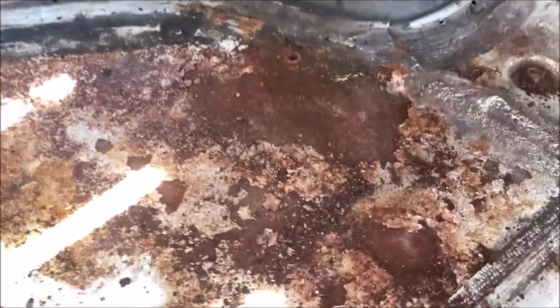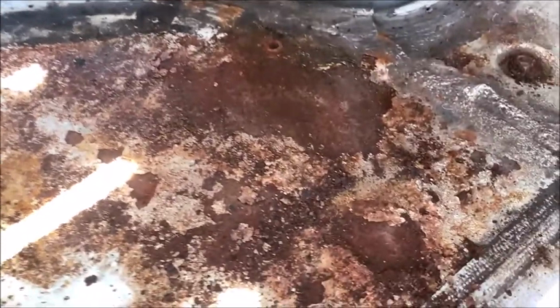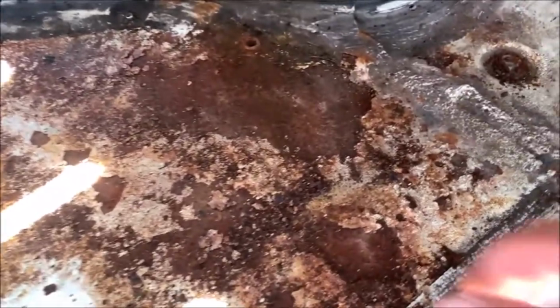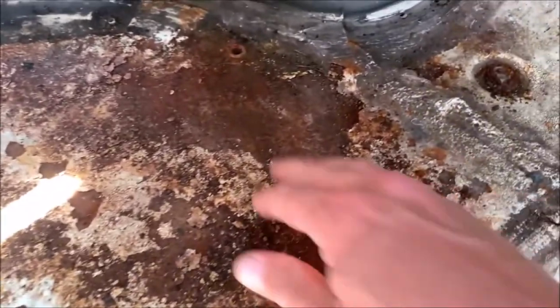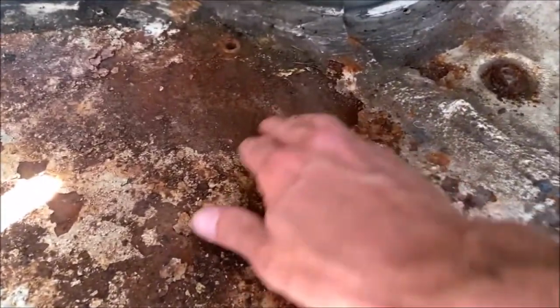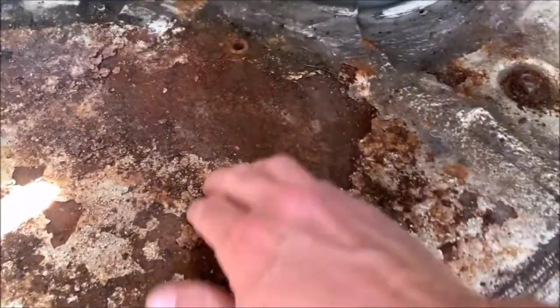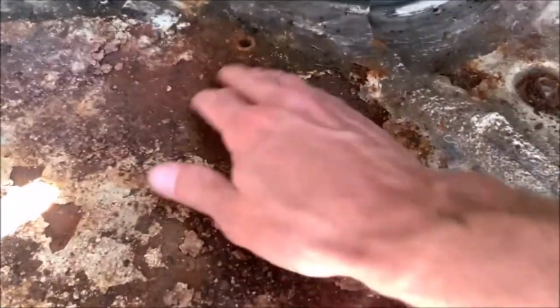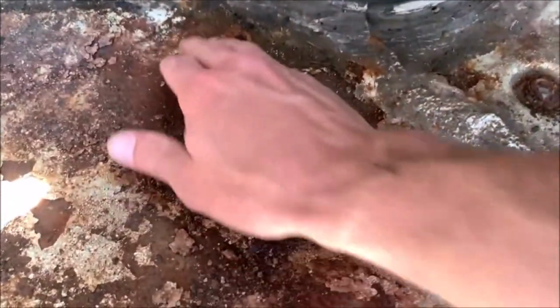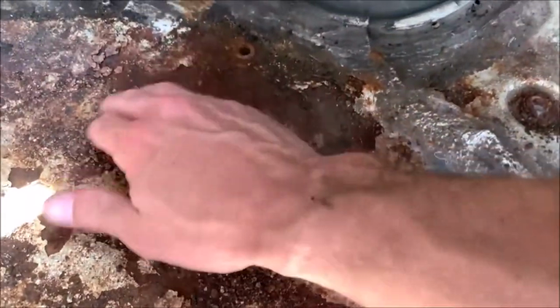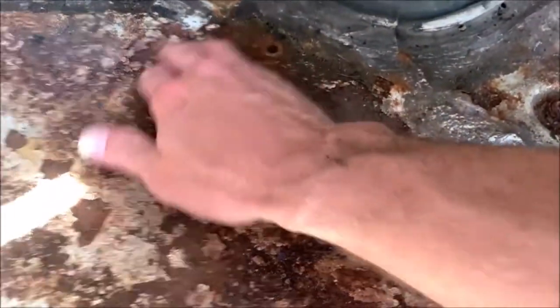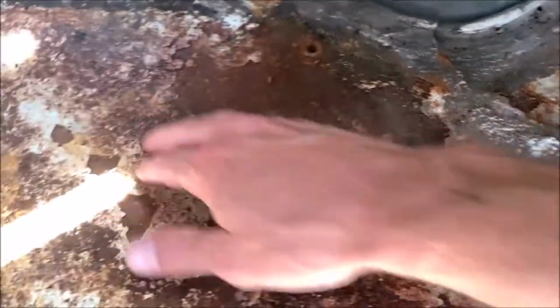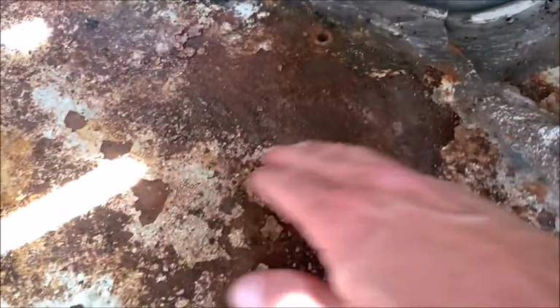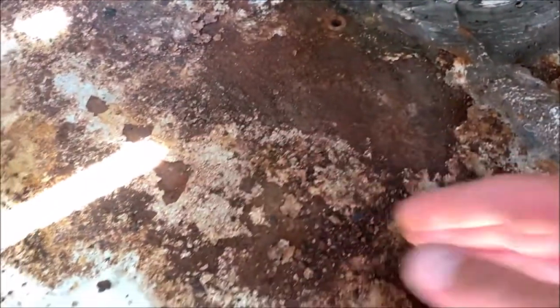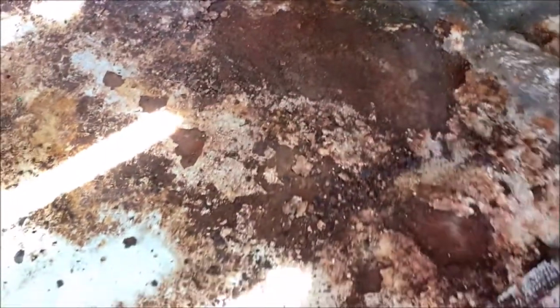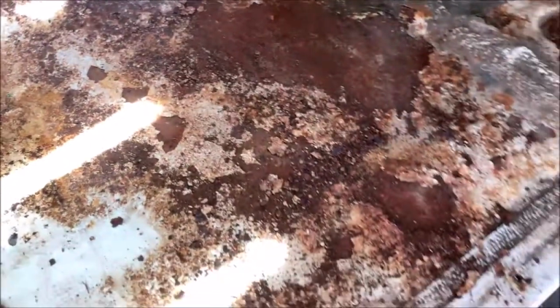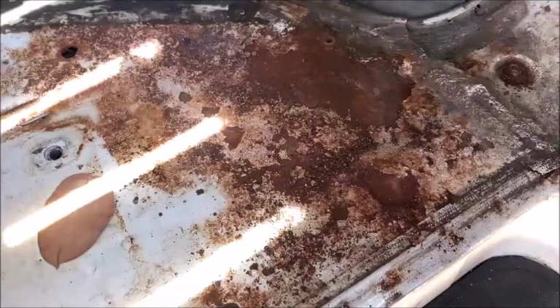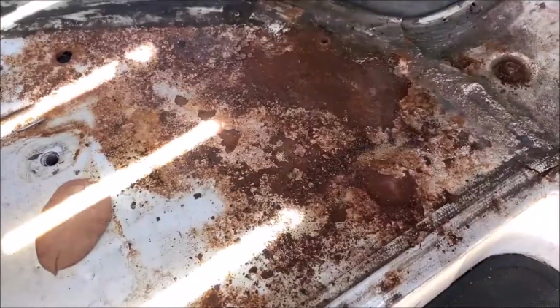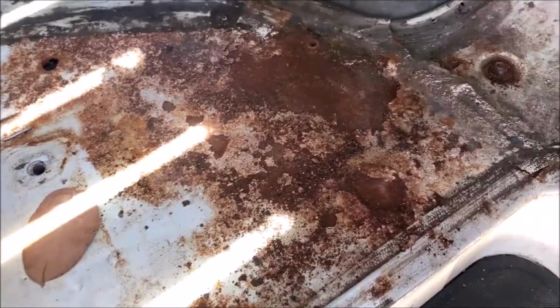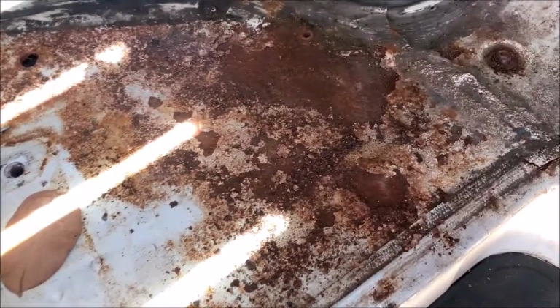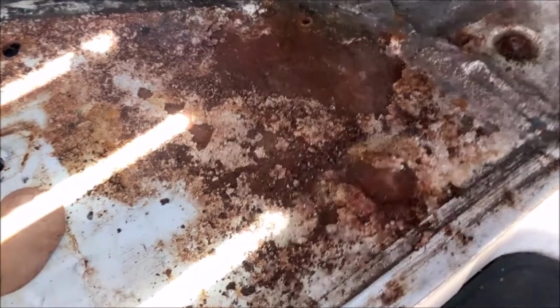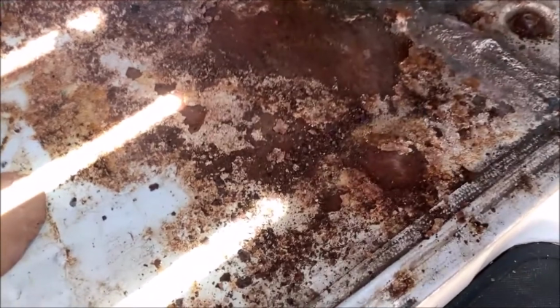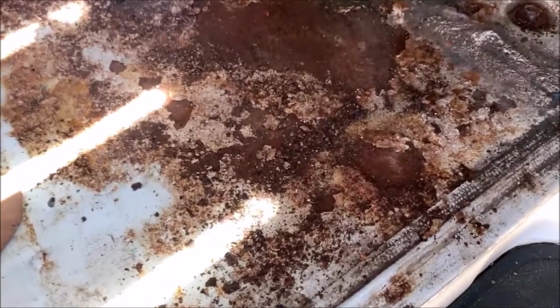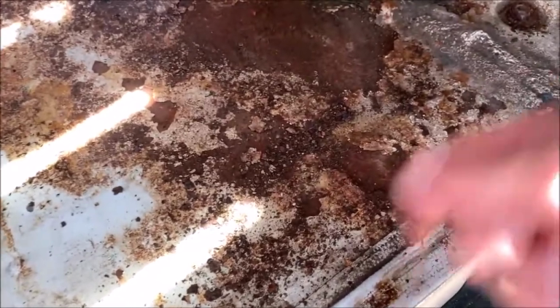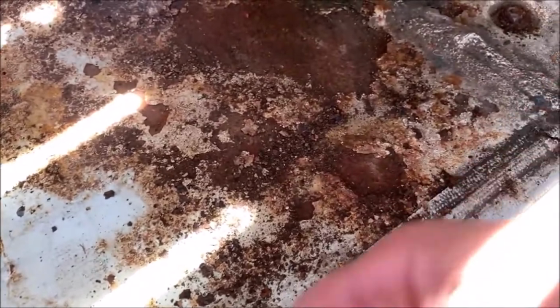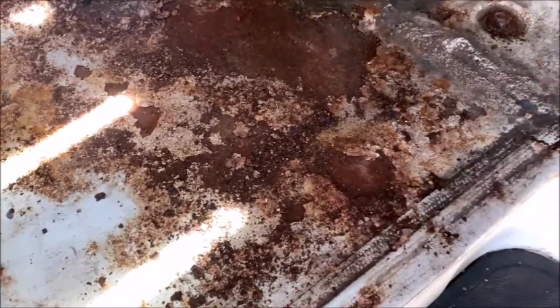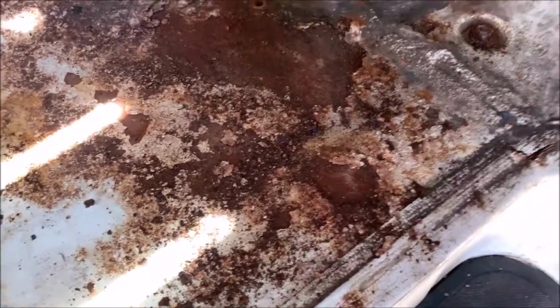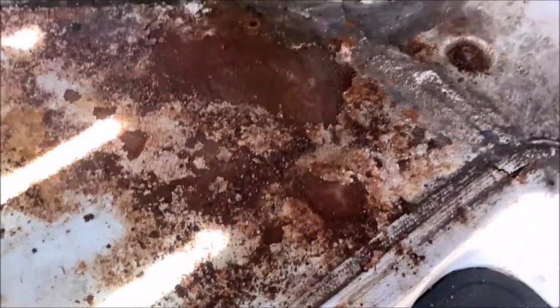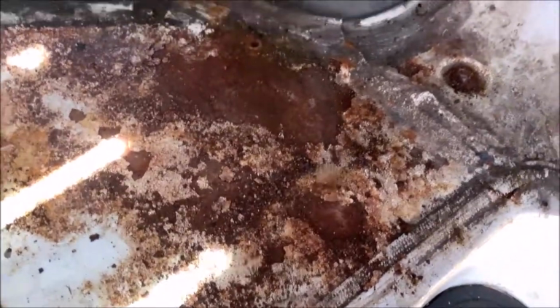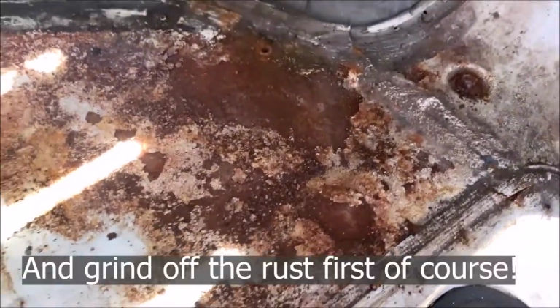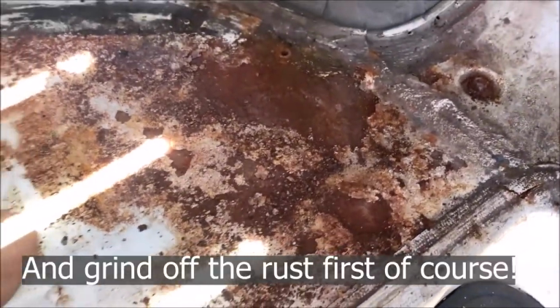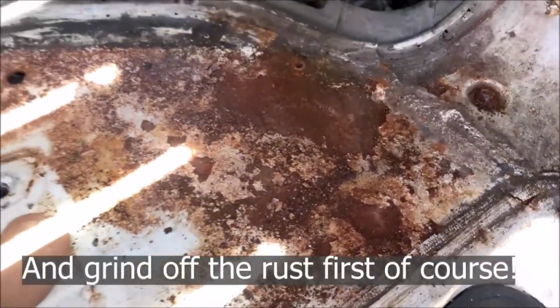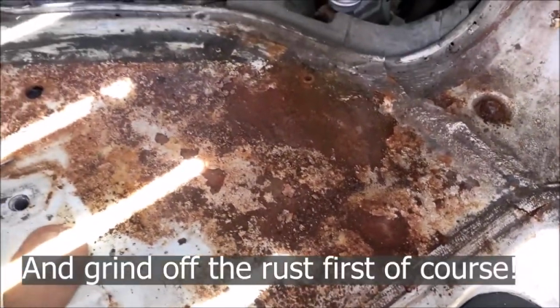Still really solid — just a bit of surface rust. We'll blast some paint and seal it up right.